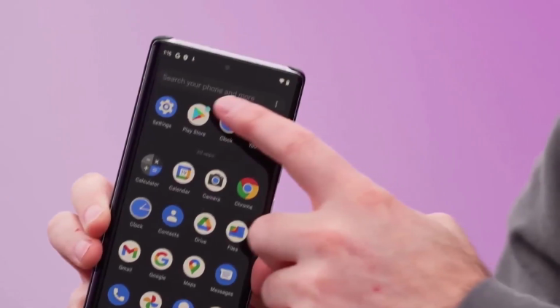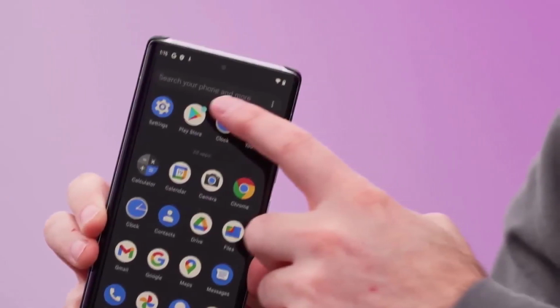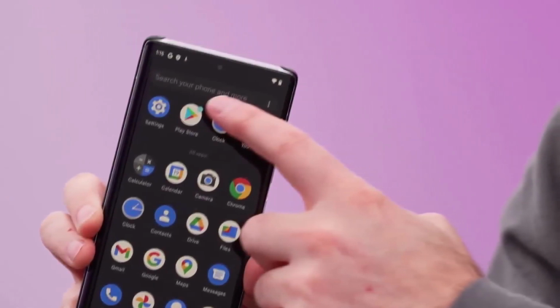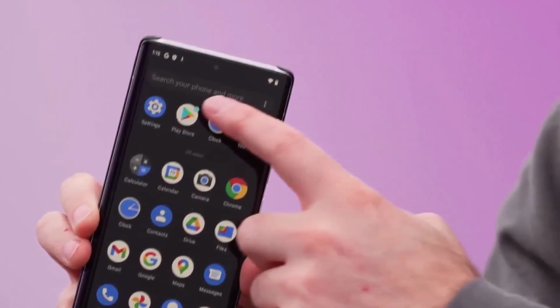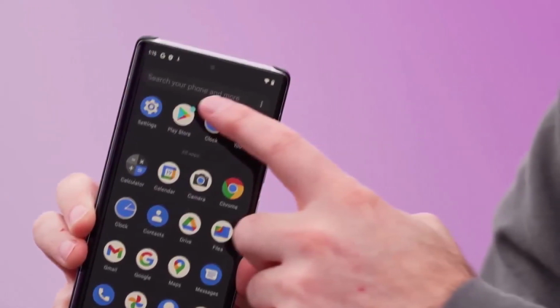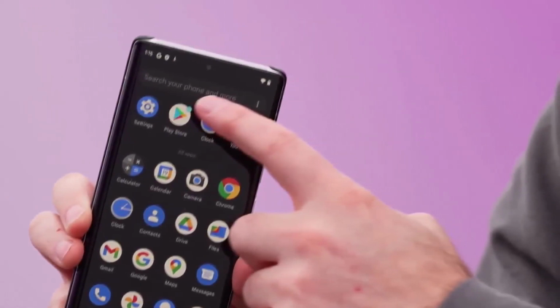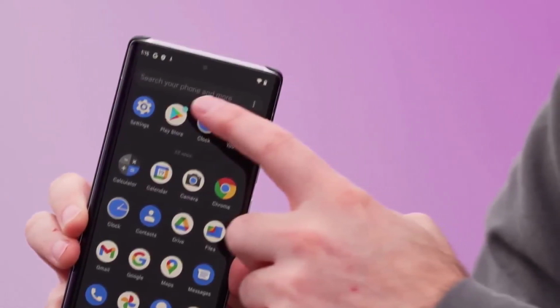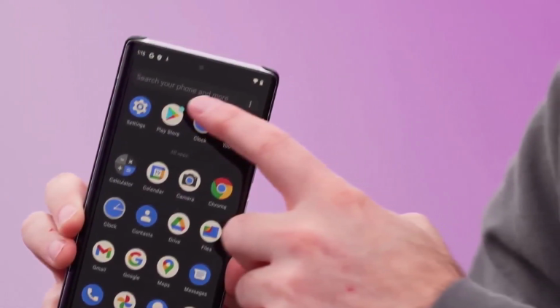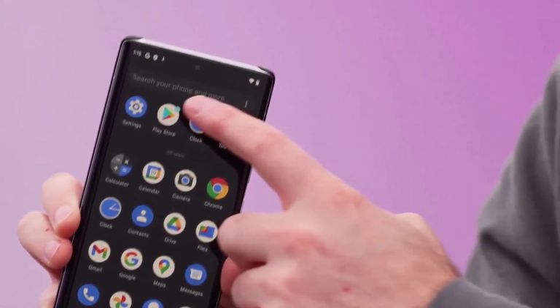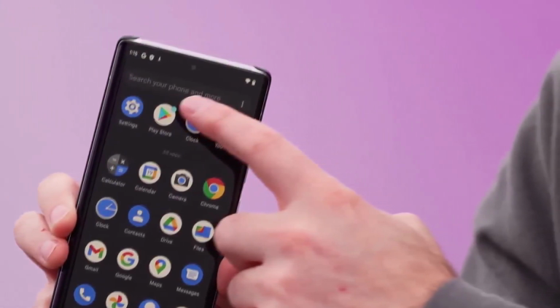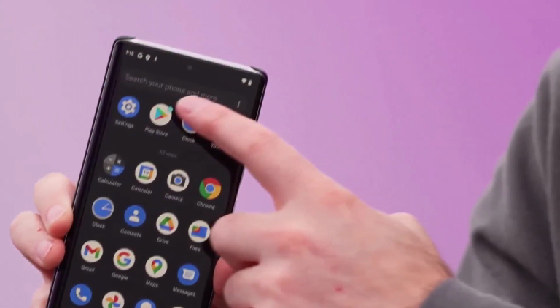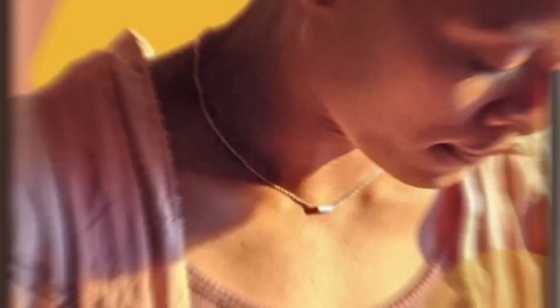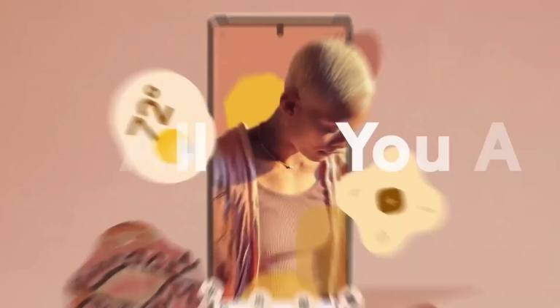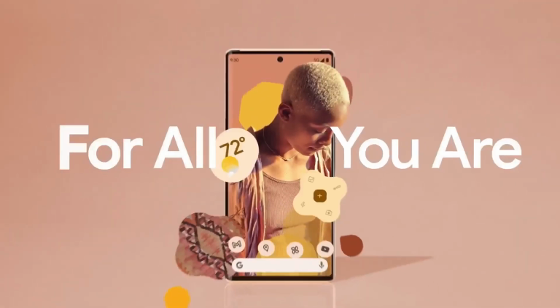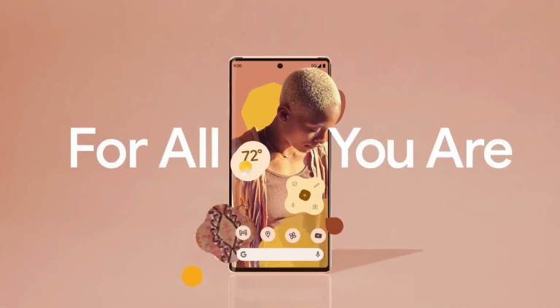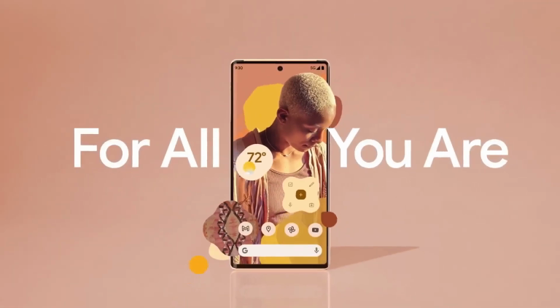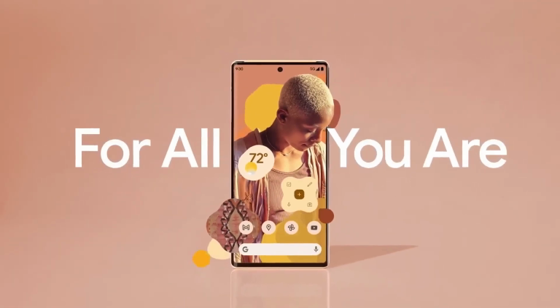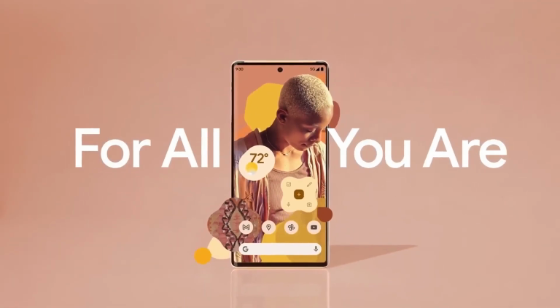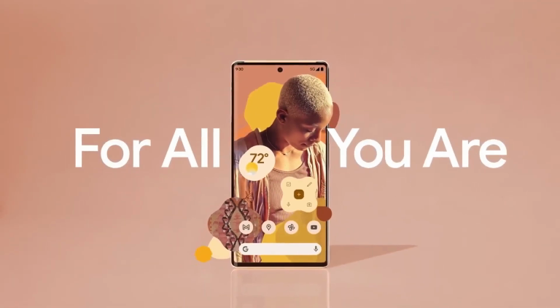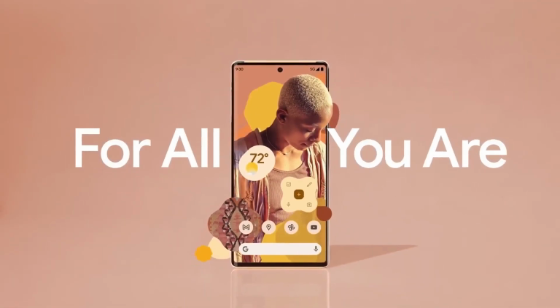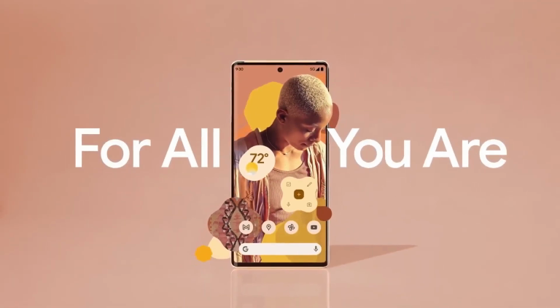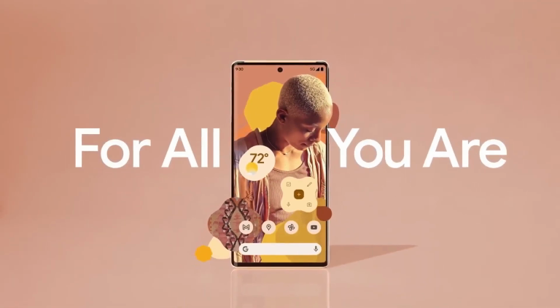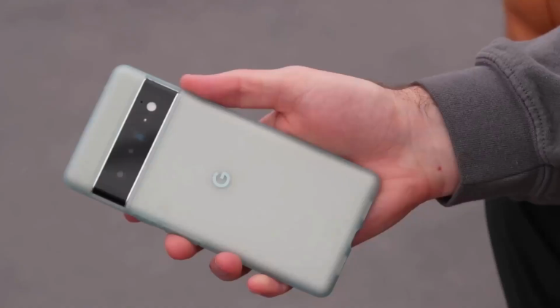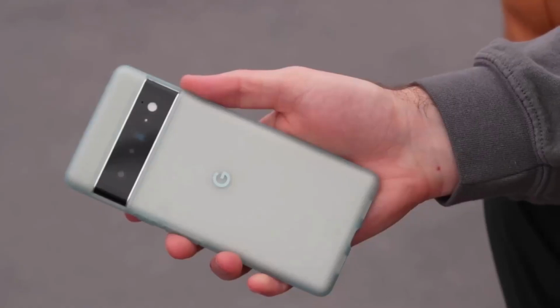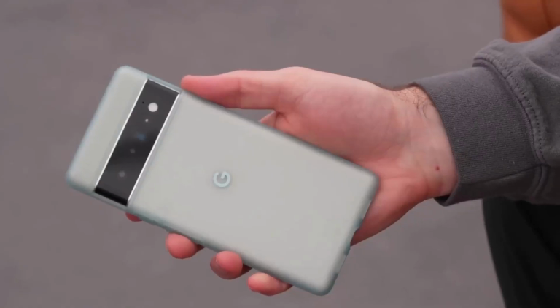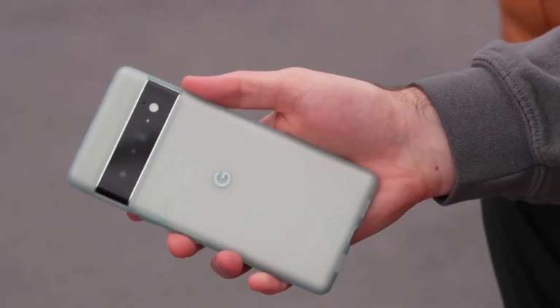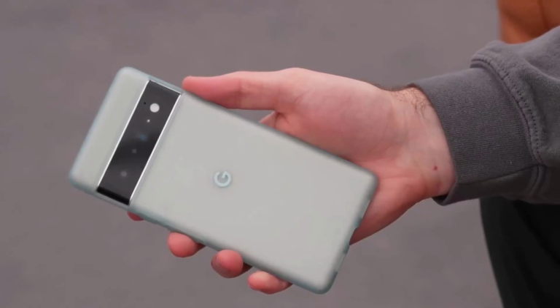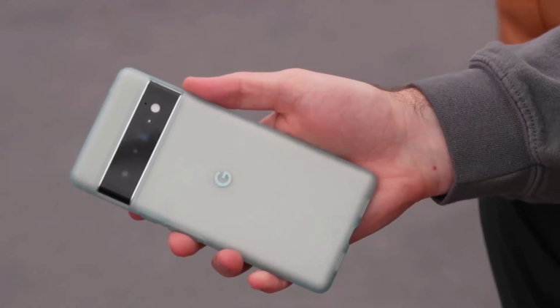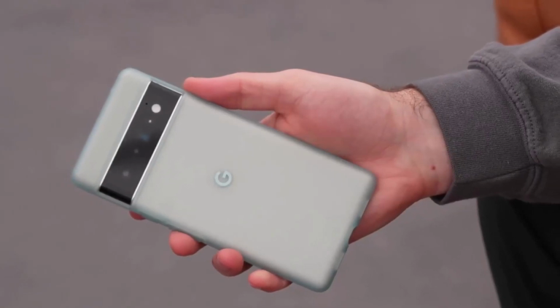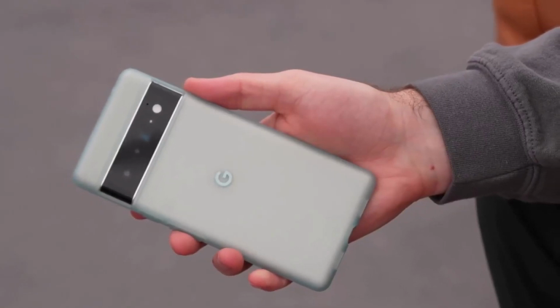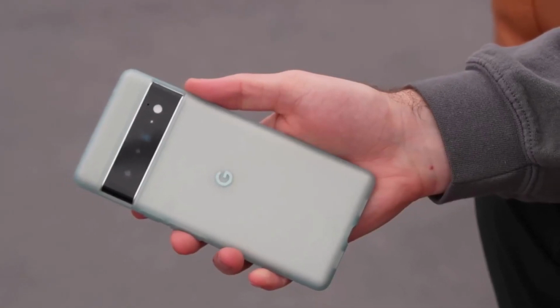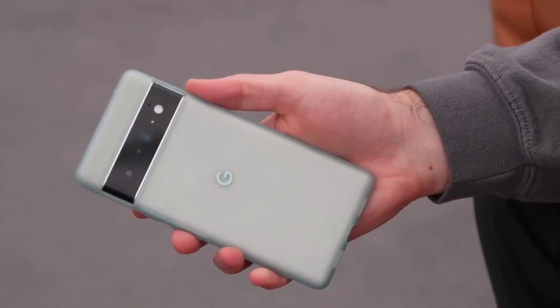Google Pixel 6 Pro is available in three colors: Cloudy White, Sorta Sunny, and Stormy Black.